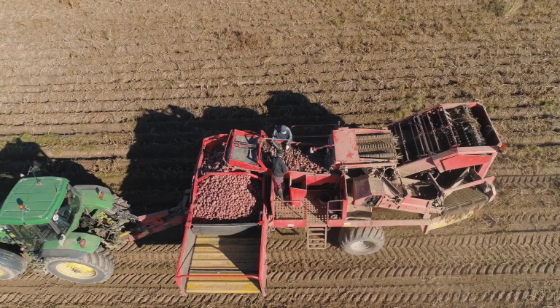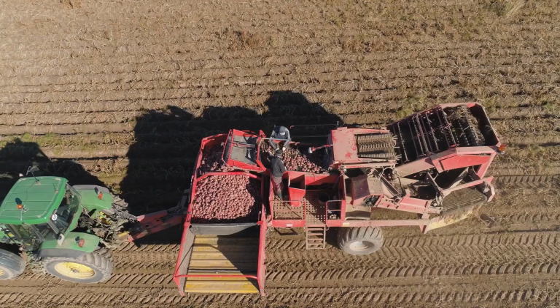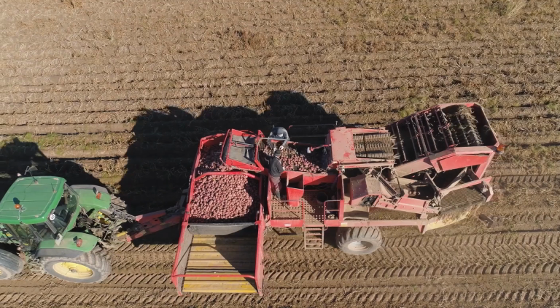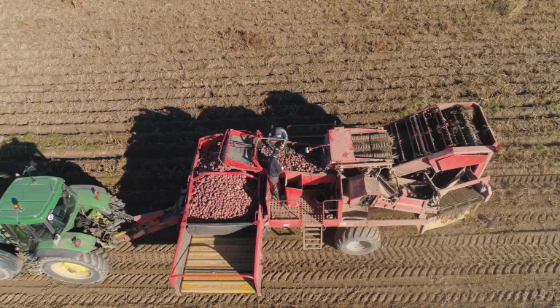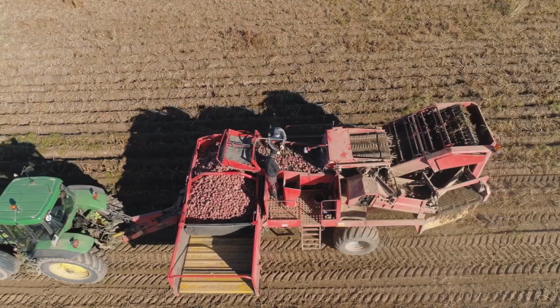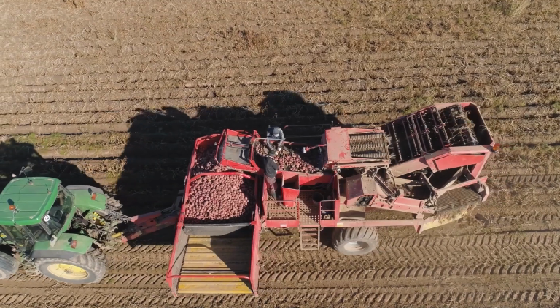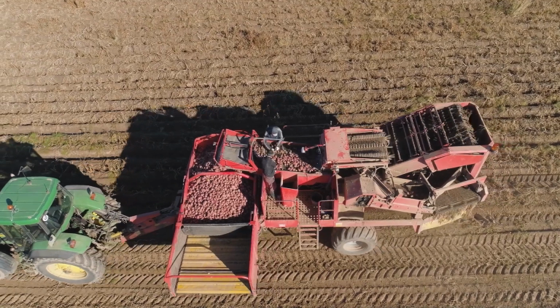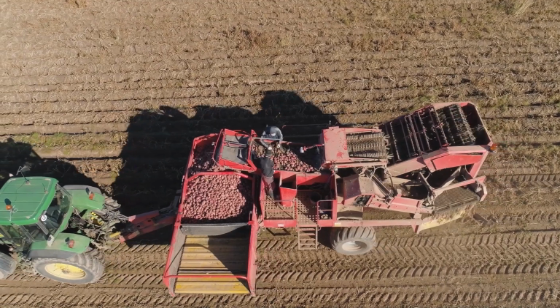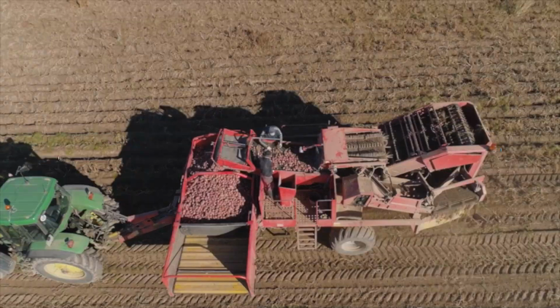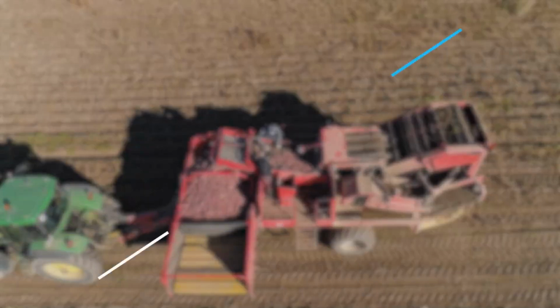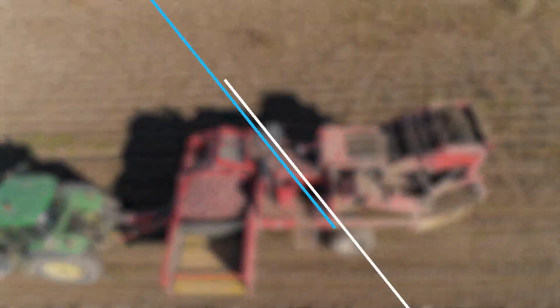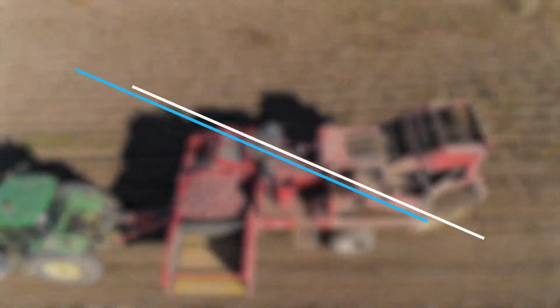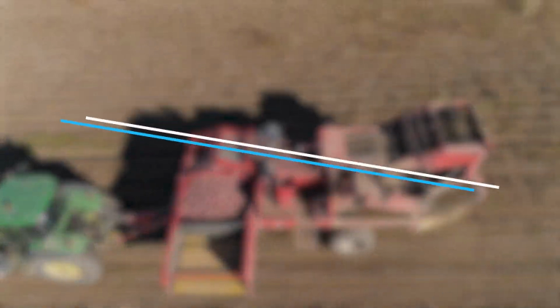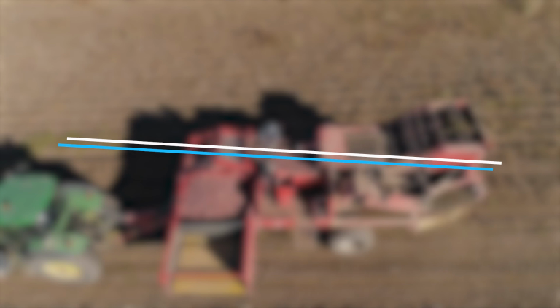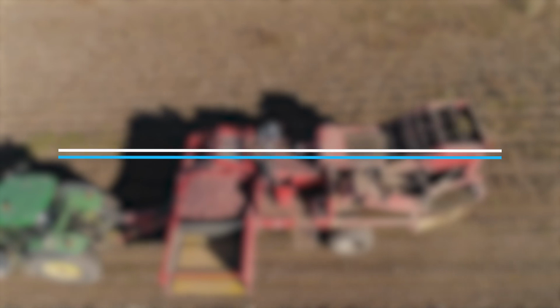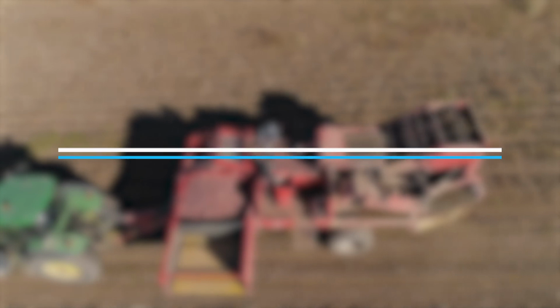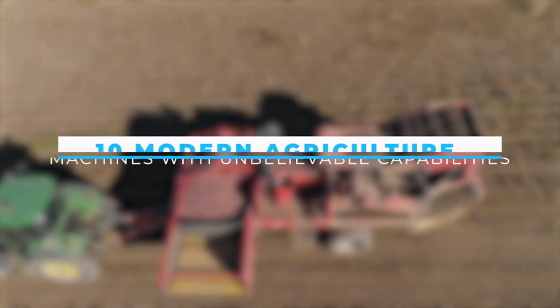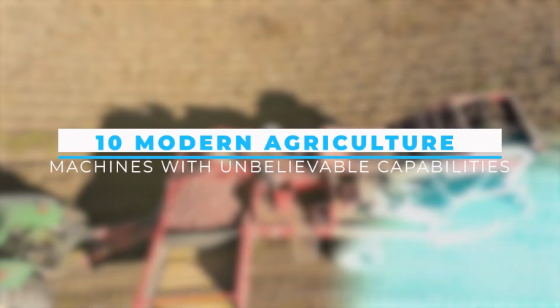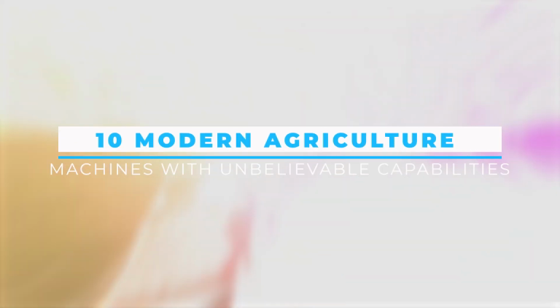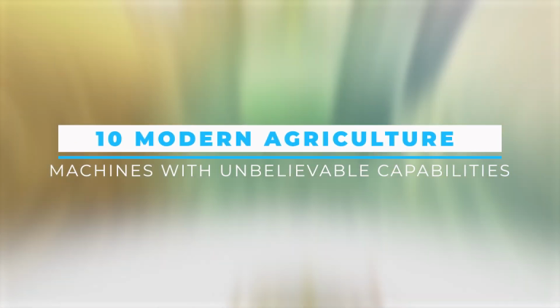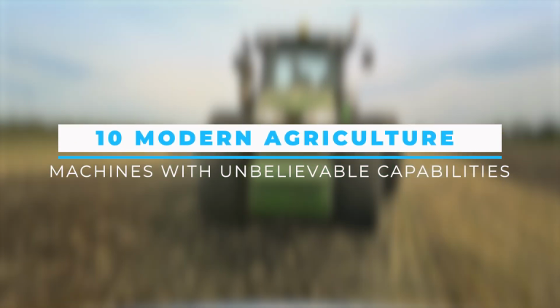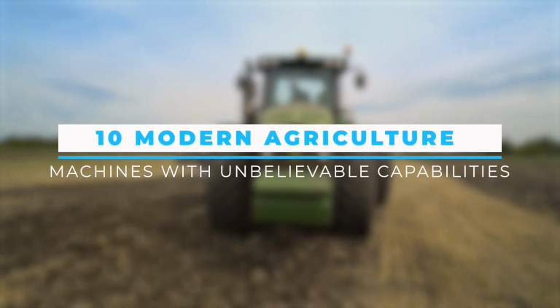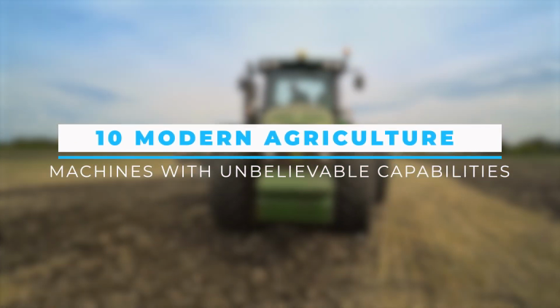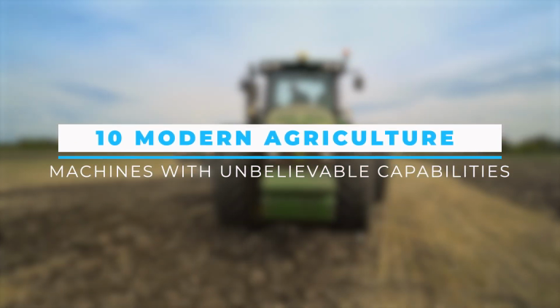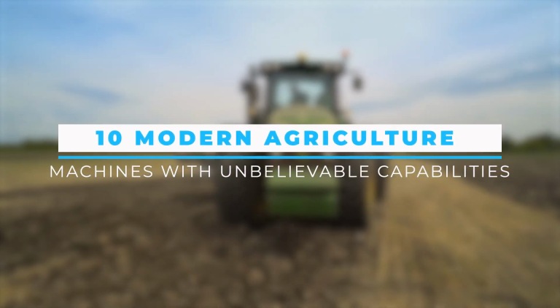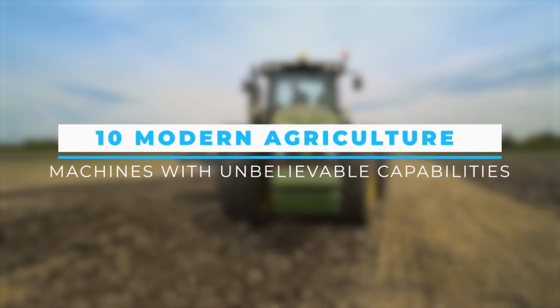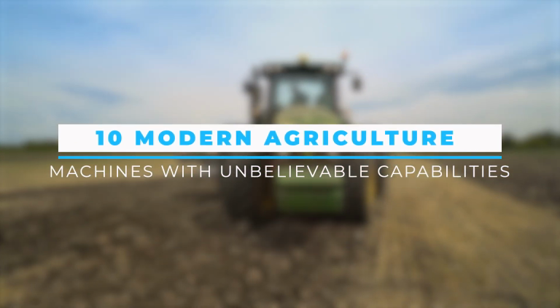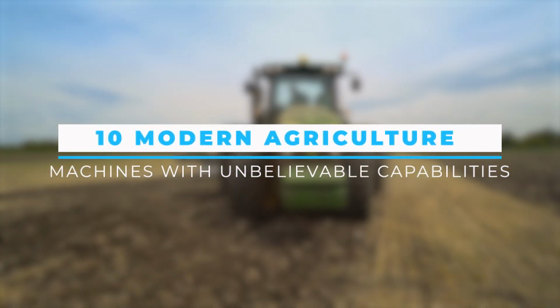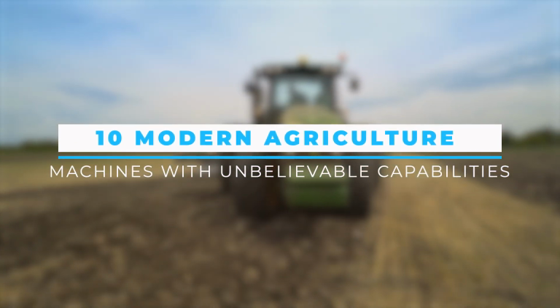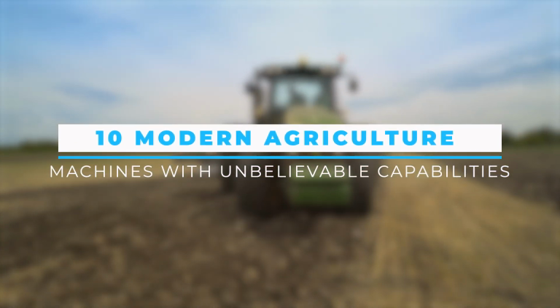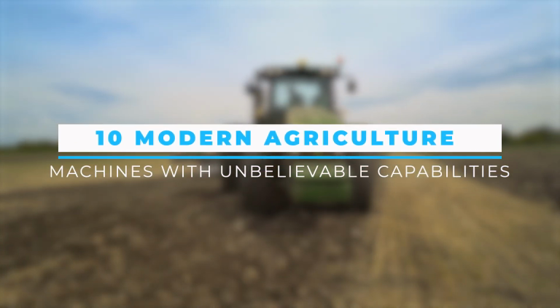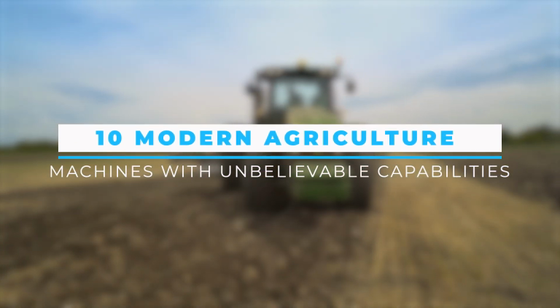In this video, you'll see 10 of these incredible machines with unbelievable capabilities.